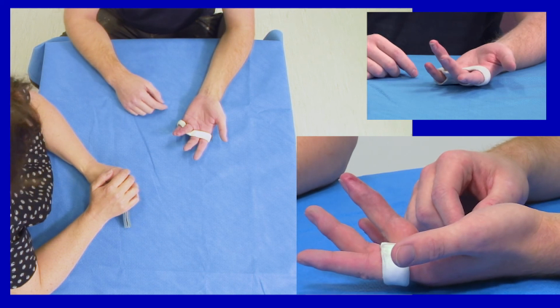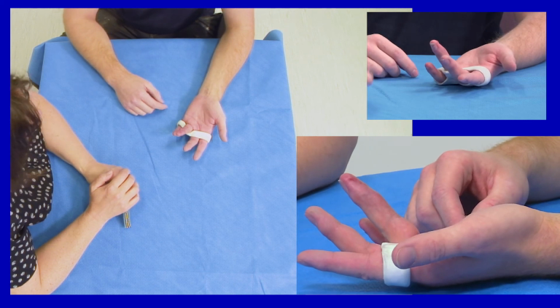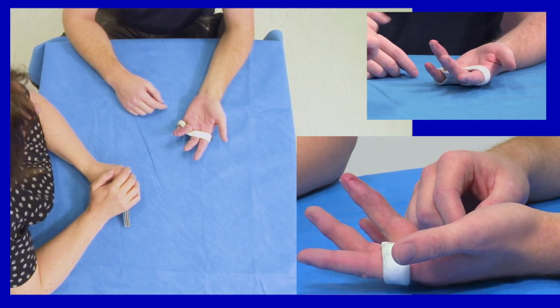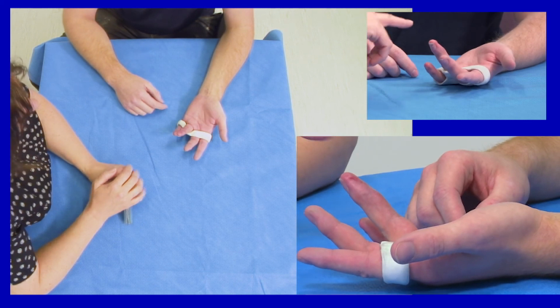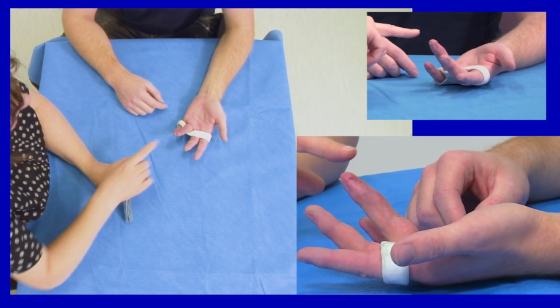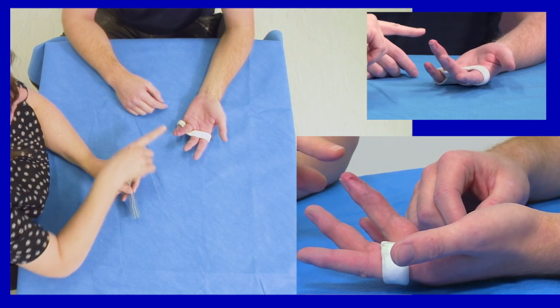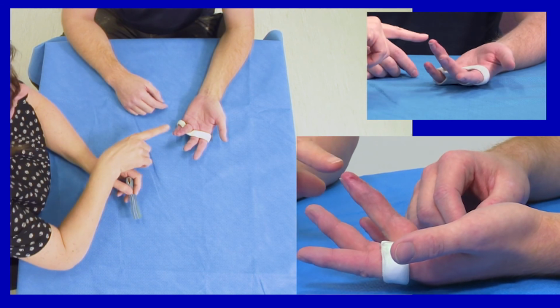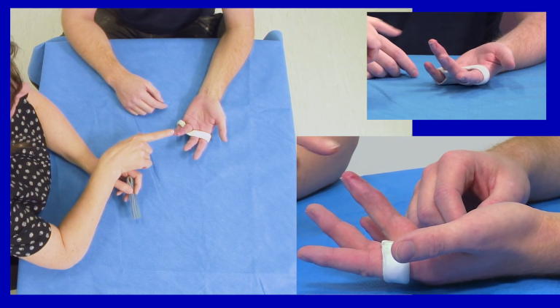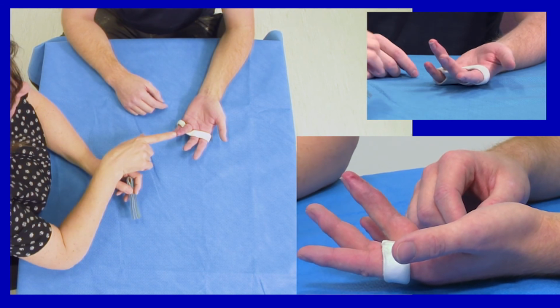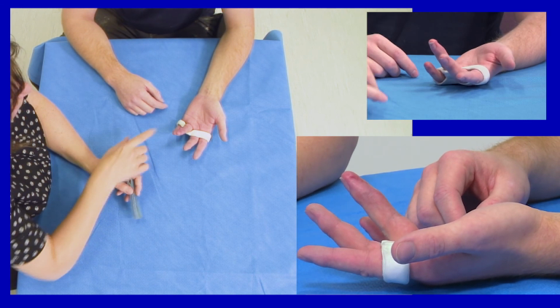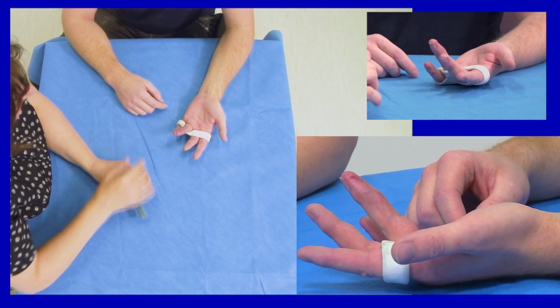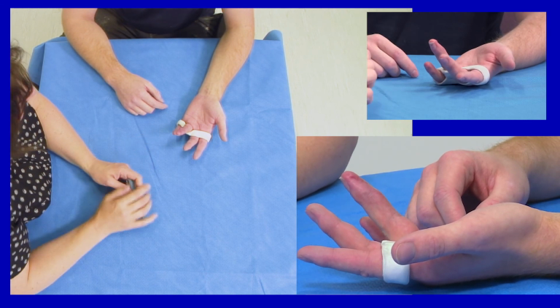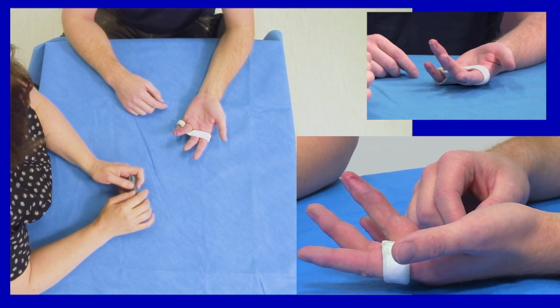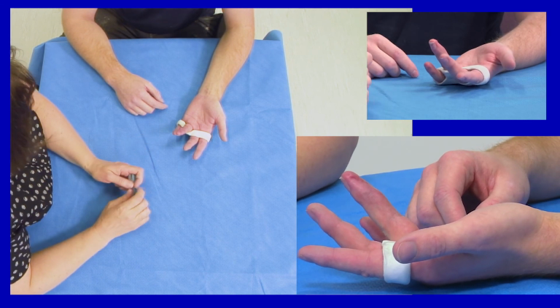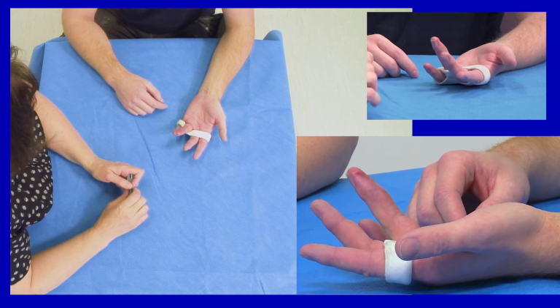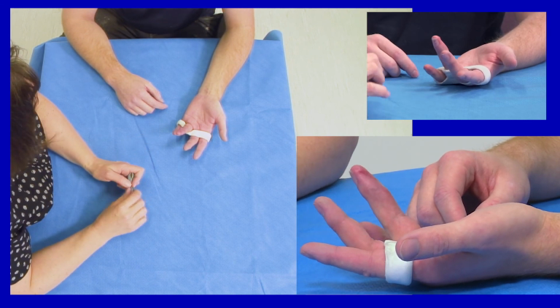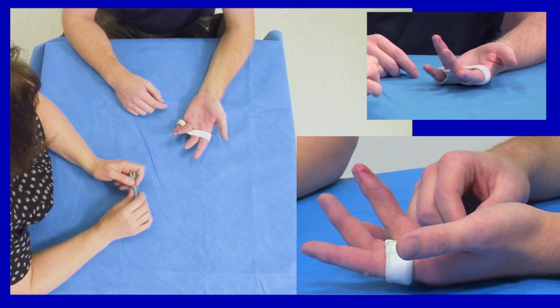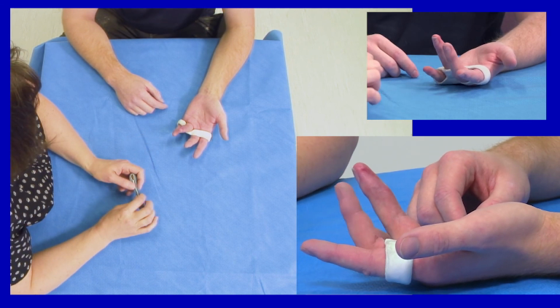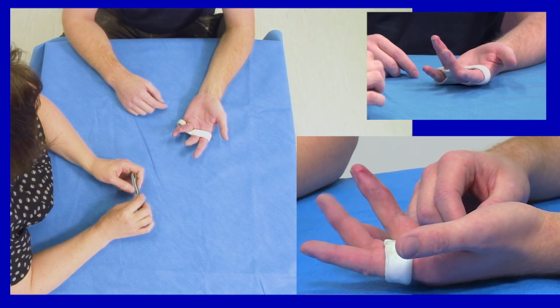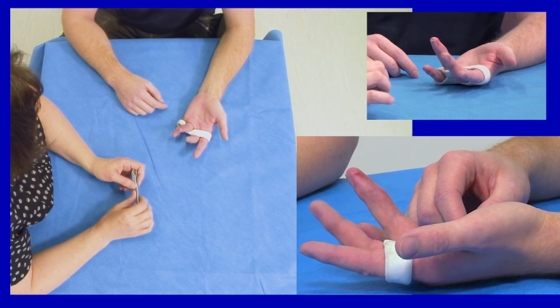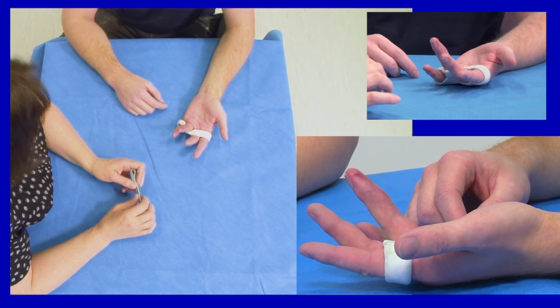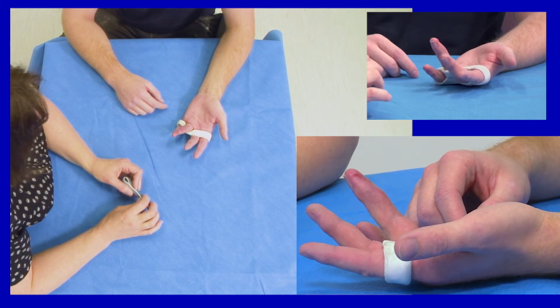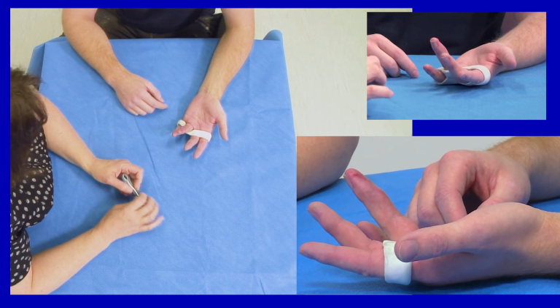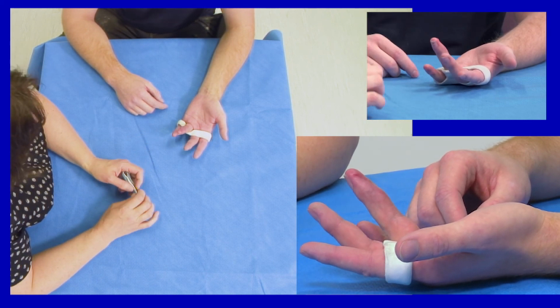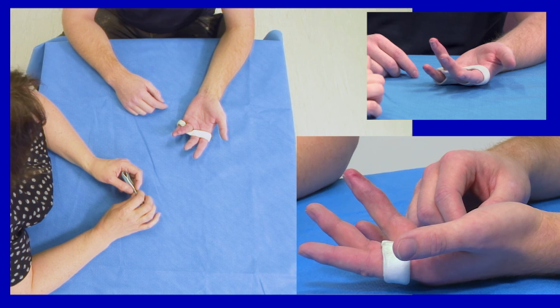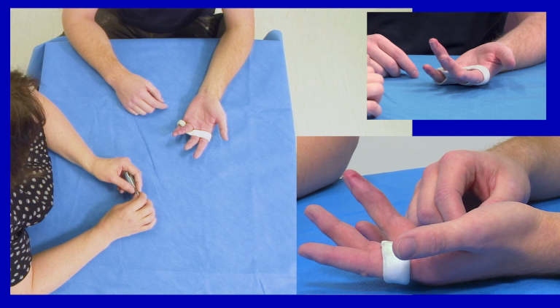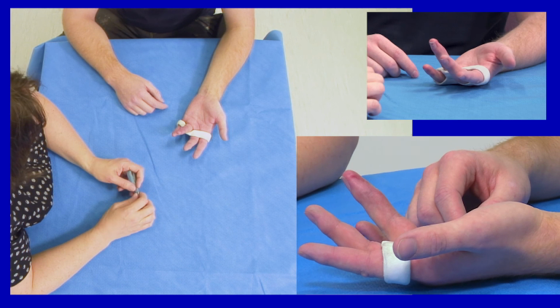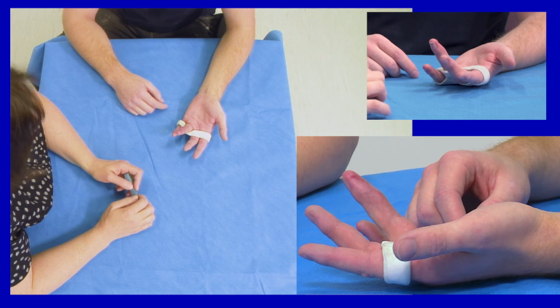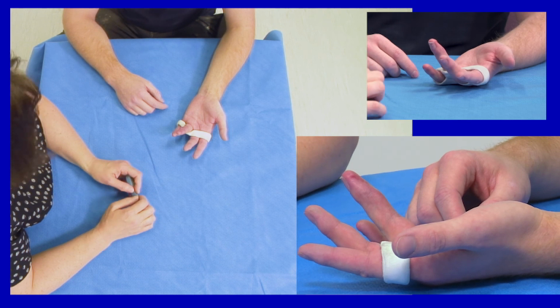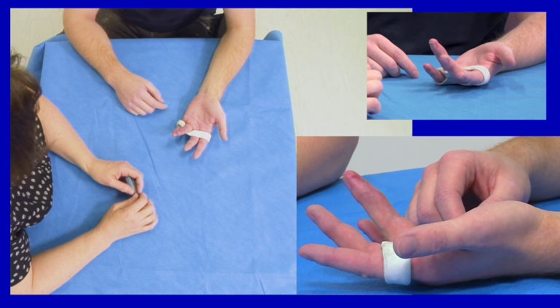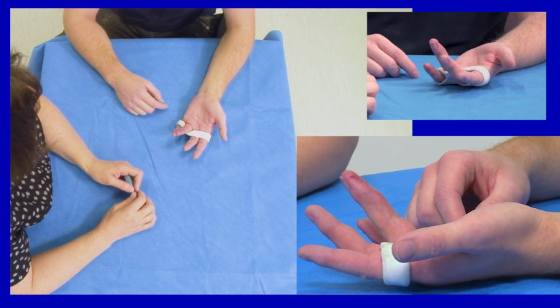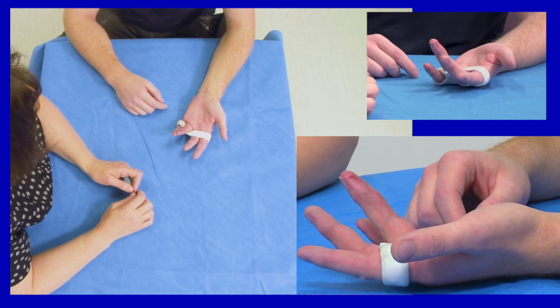And did you find that you caught this finger on things? No, not at all. It was all right? Yeah, it was fantastic.